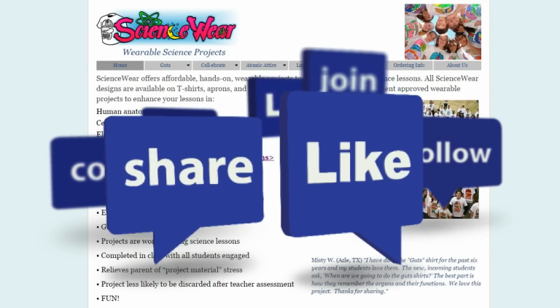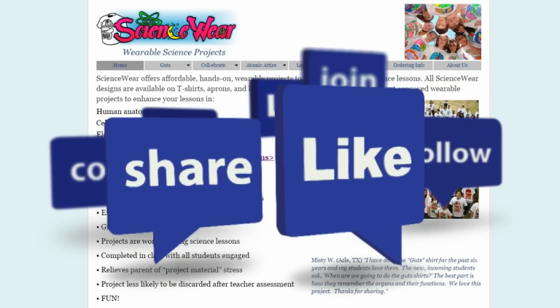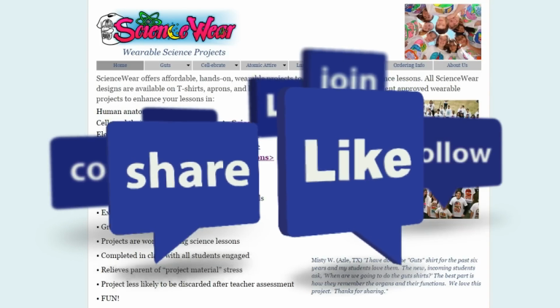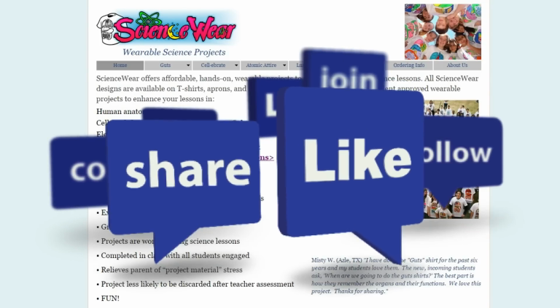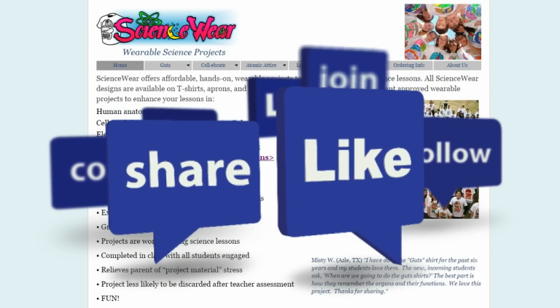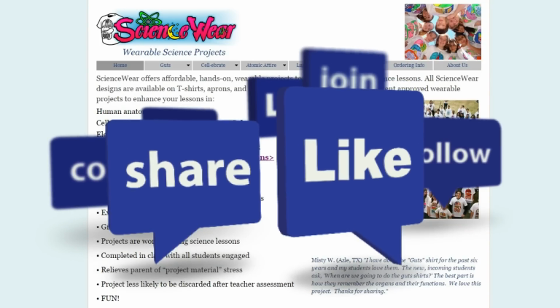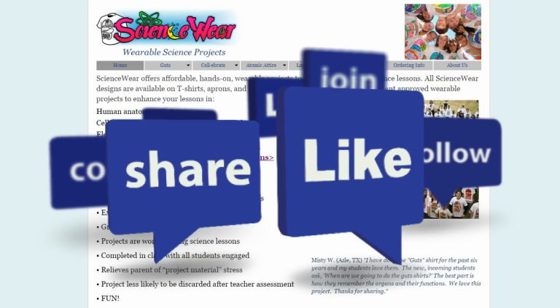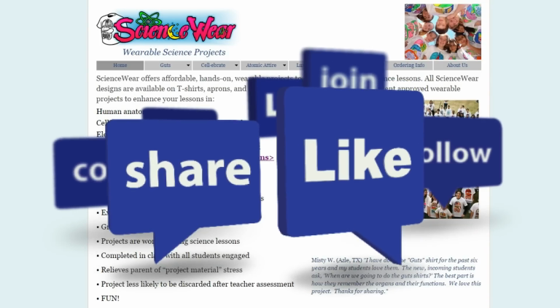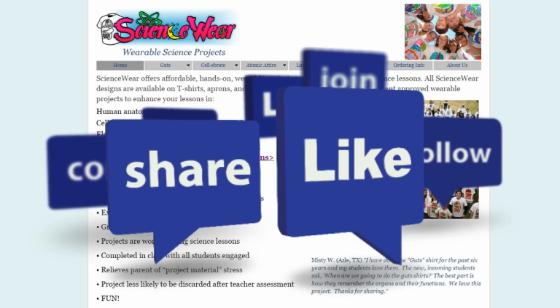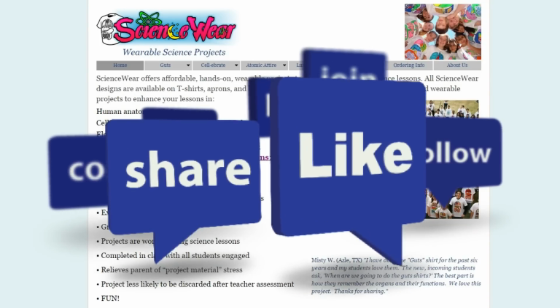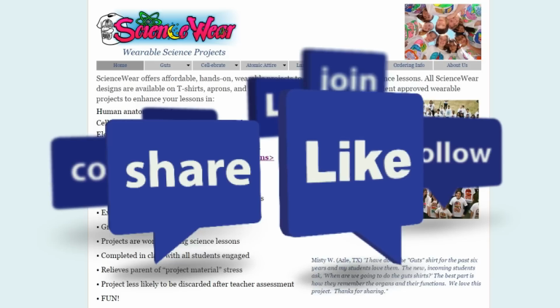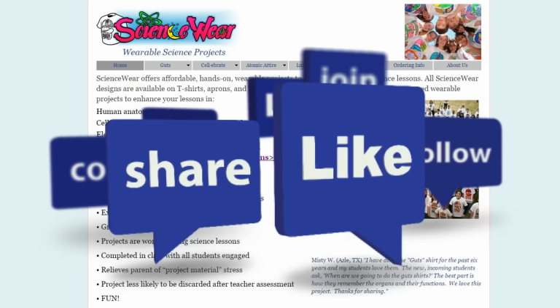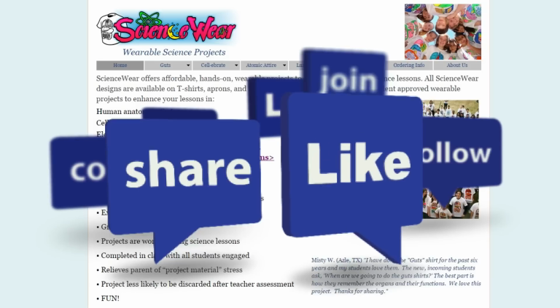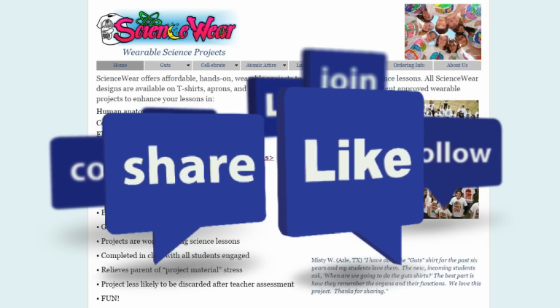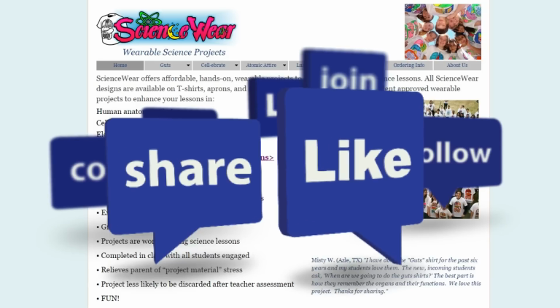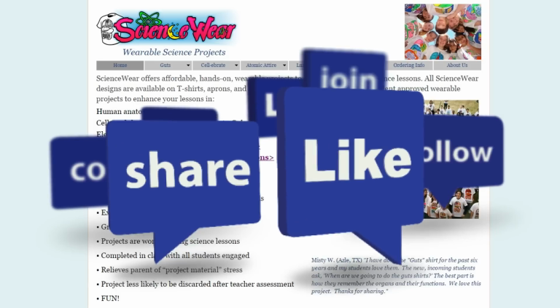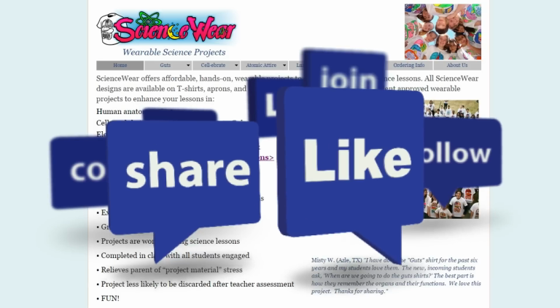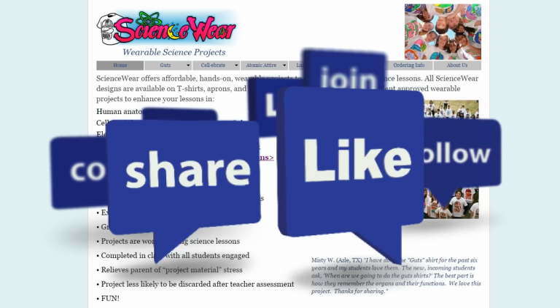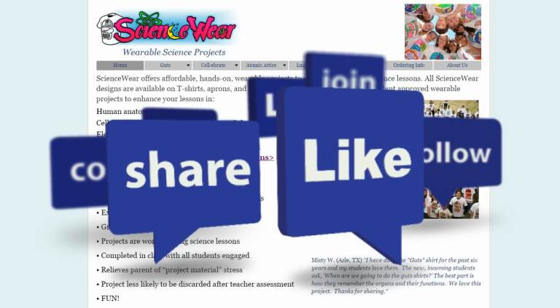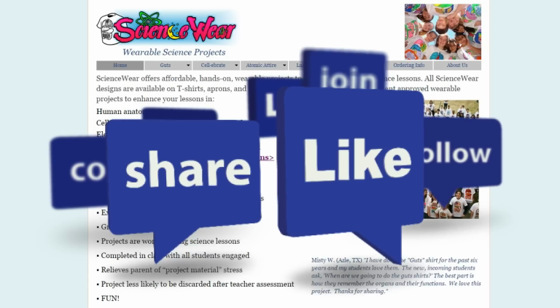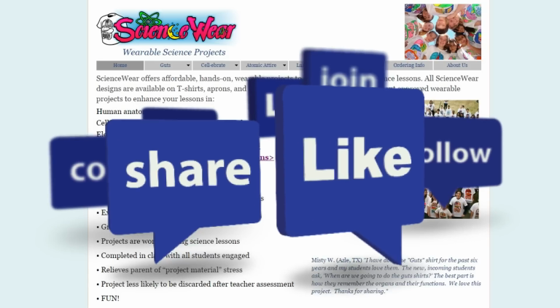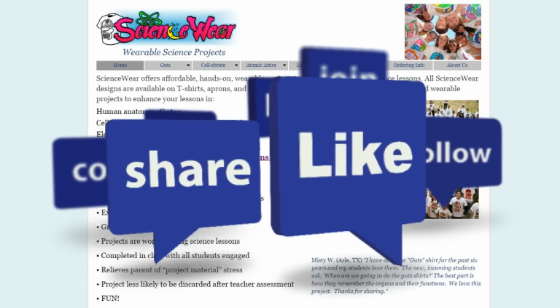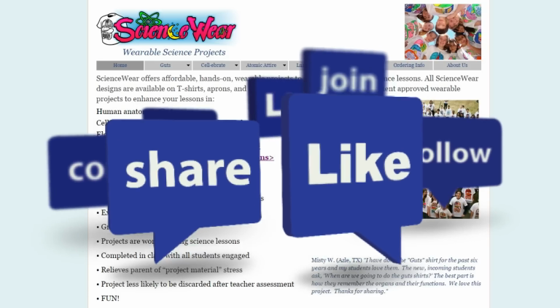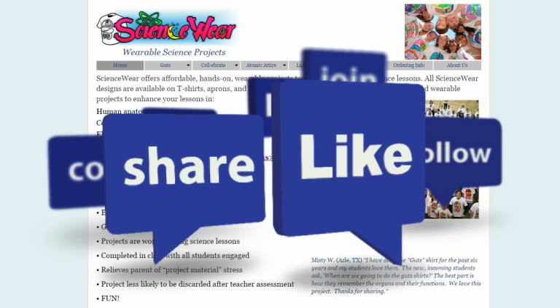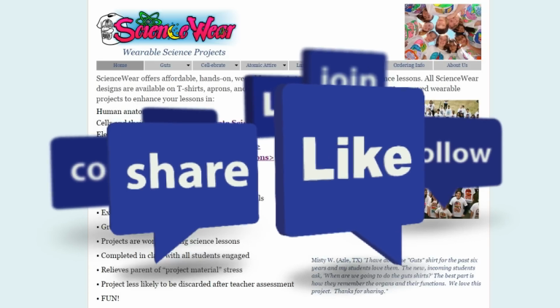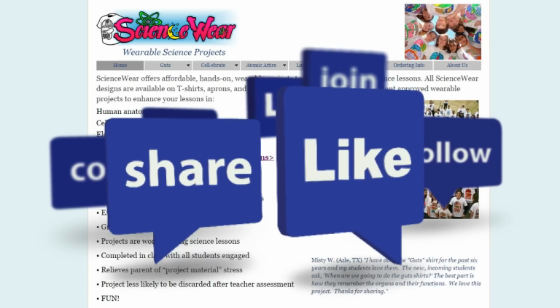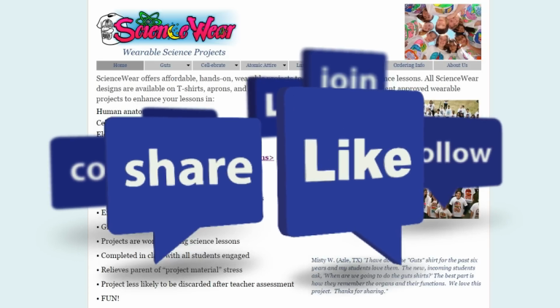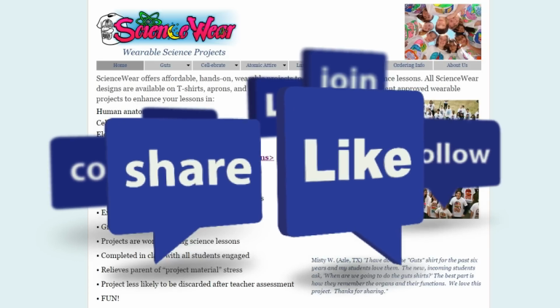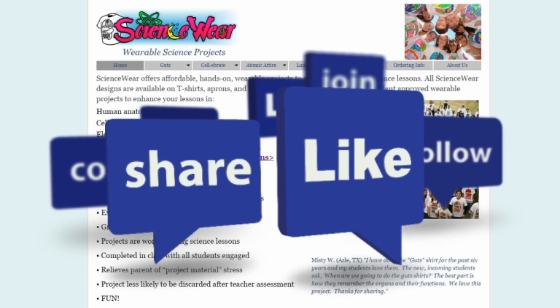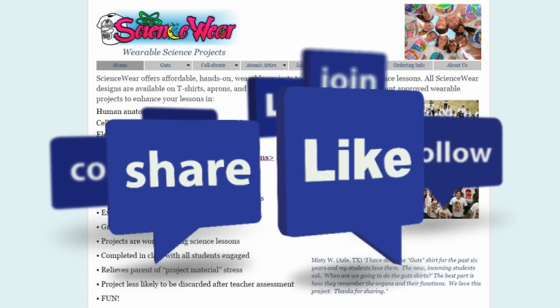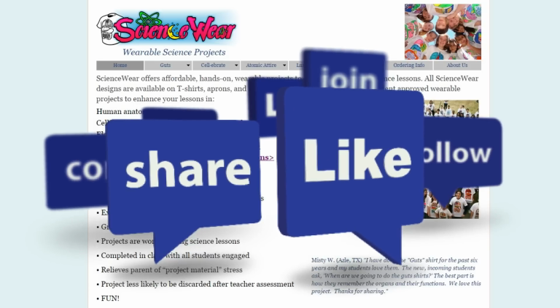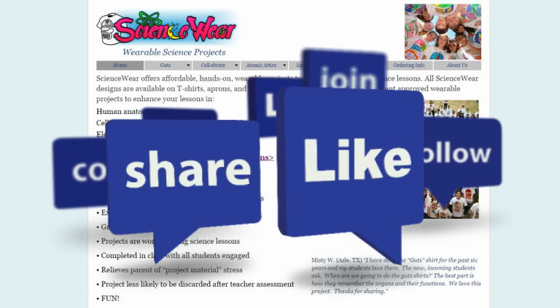We'd love to see your Sciencewear creations, so make sure to follow us on Pinterest, Facebook, and Instagram to share your projects and see what others have created. Thank you.